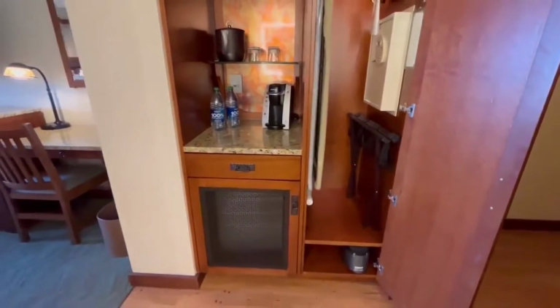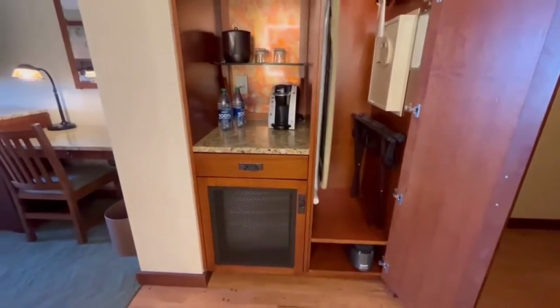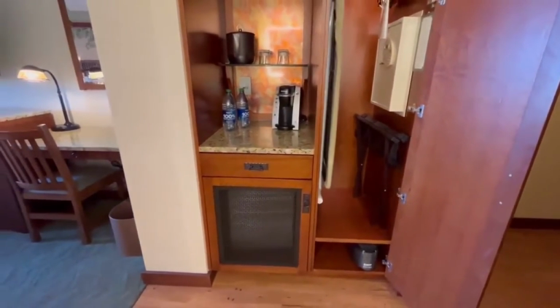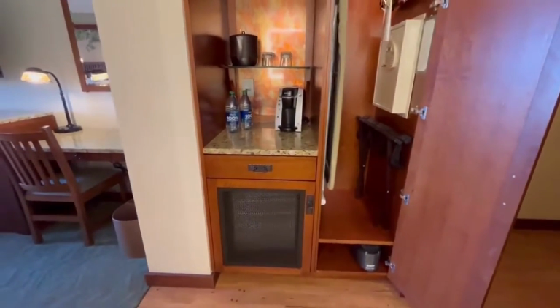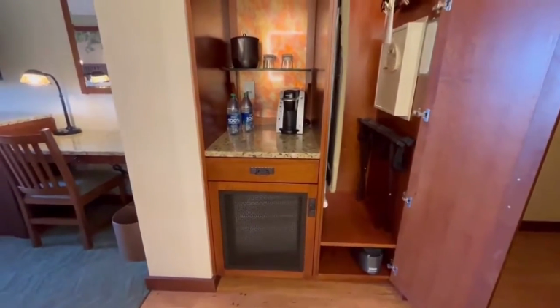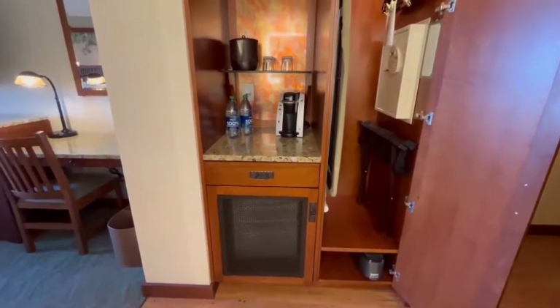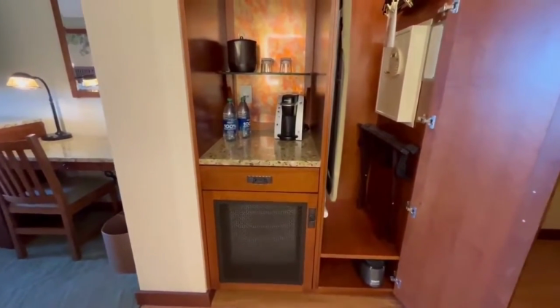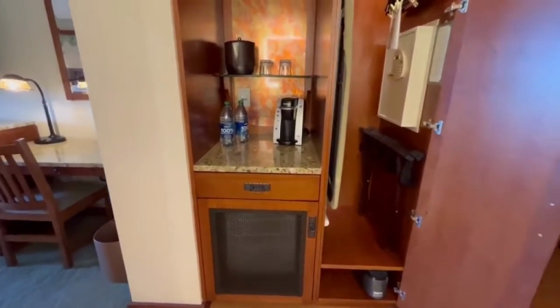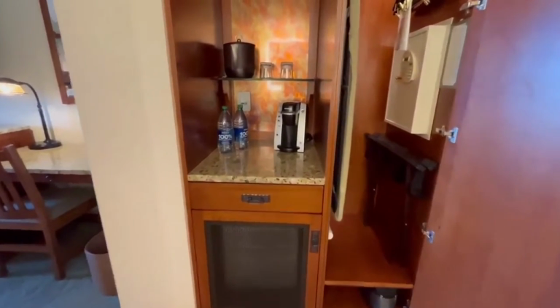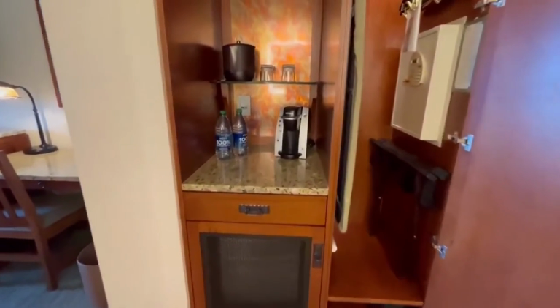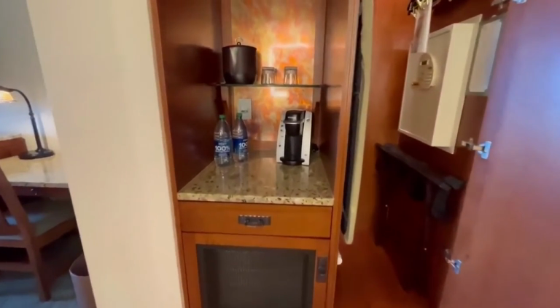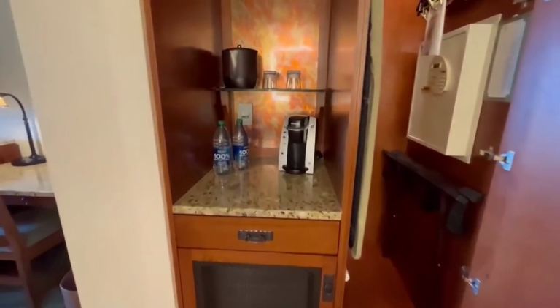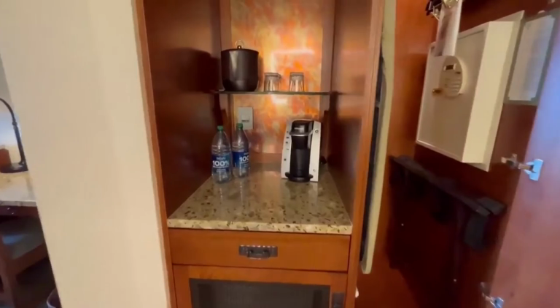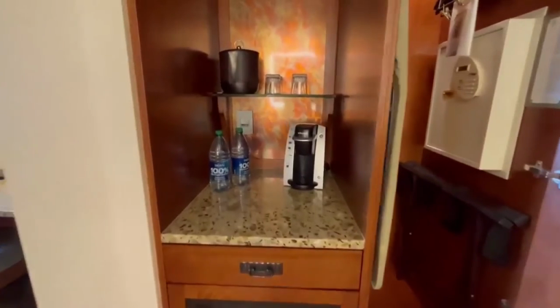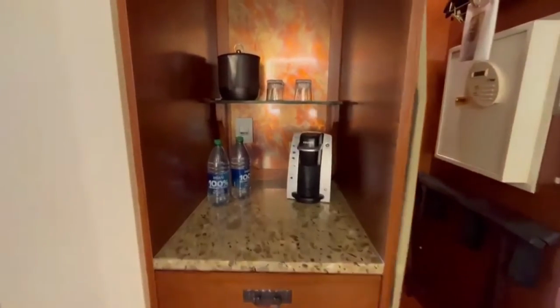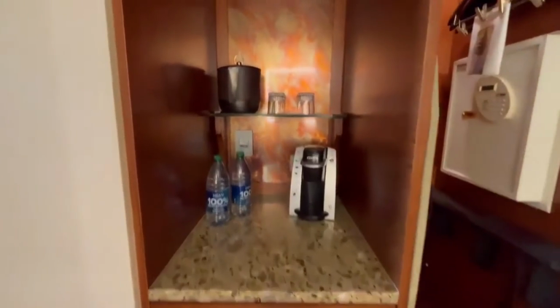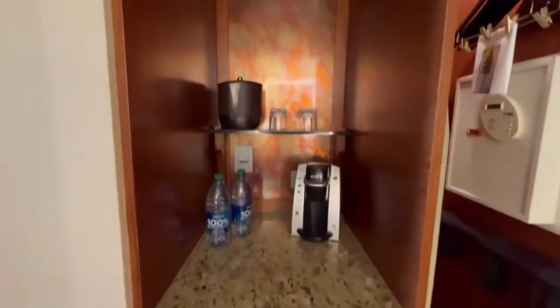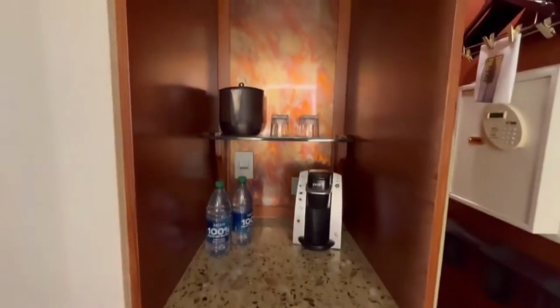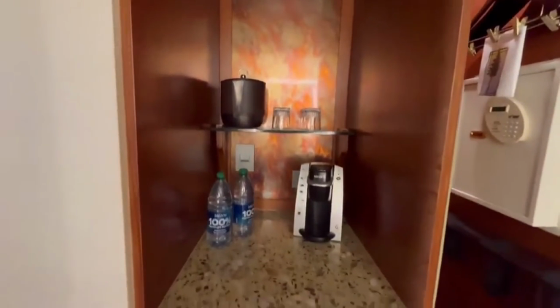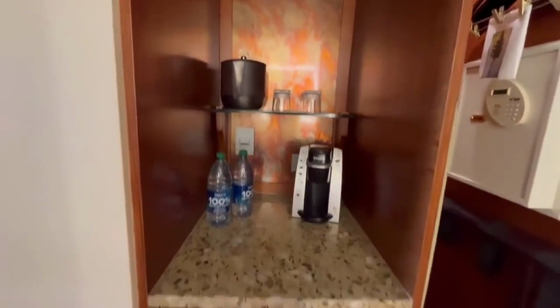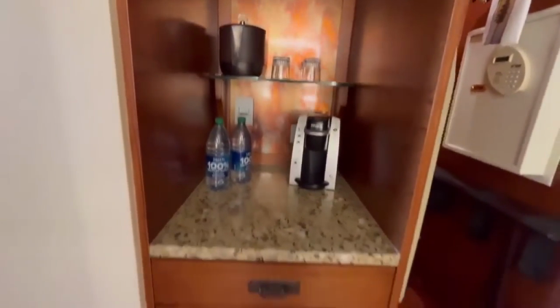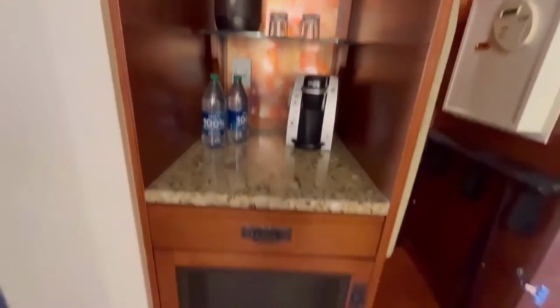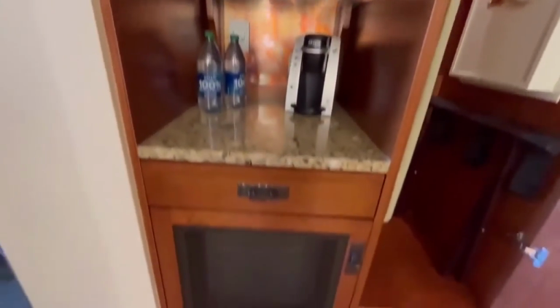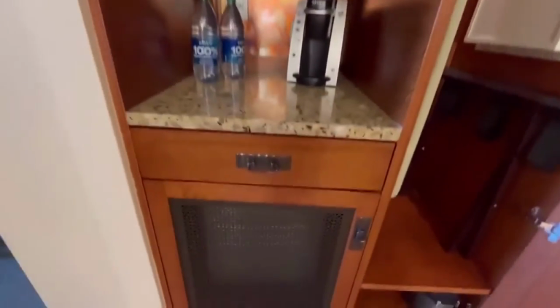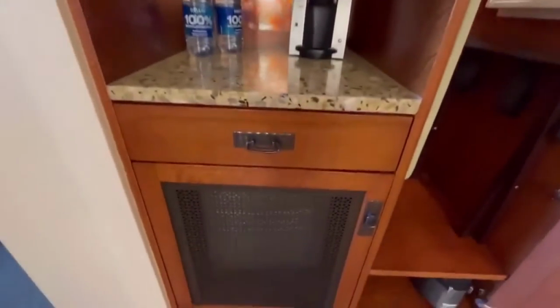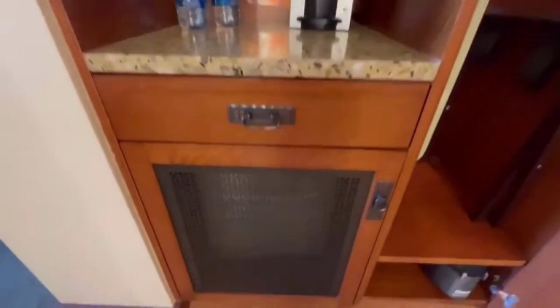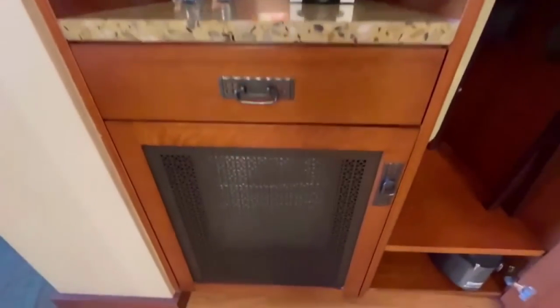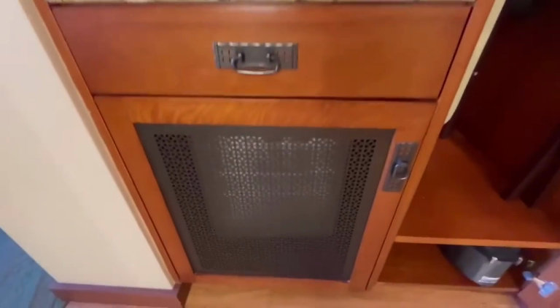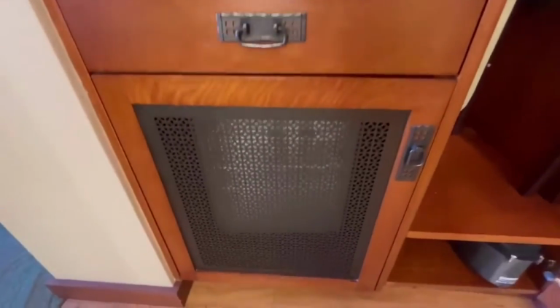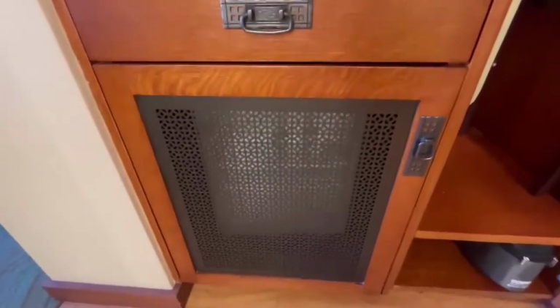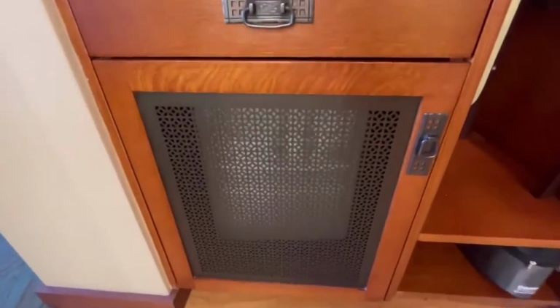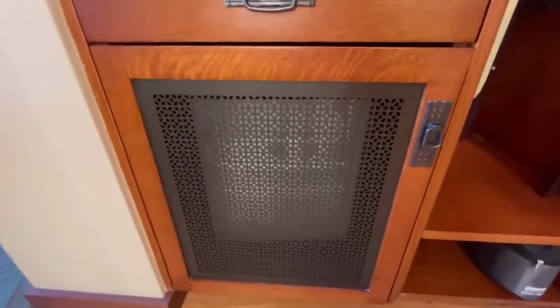There's a Keurig coffee maker, and also a small fridge here.